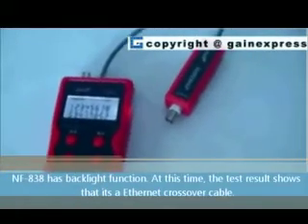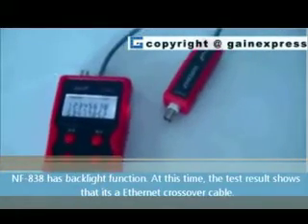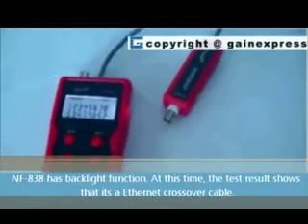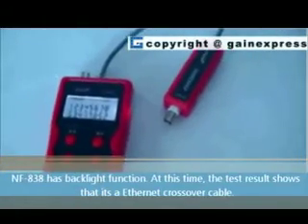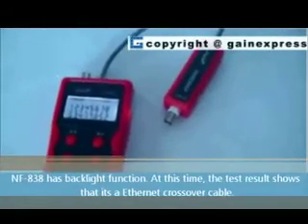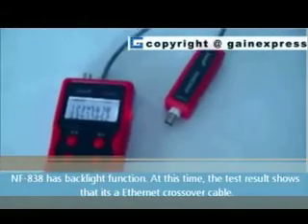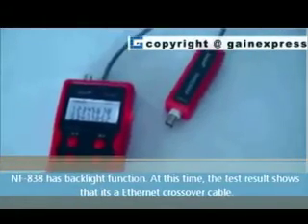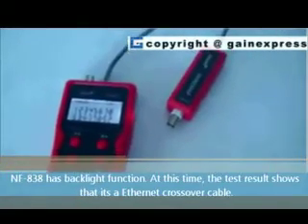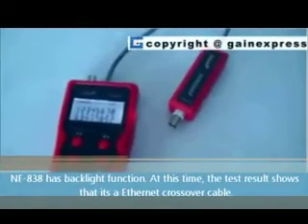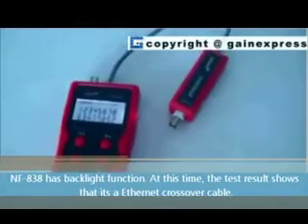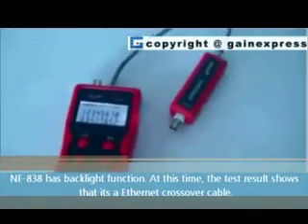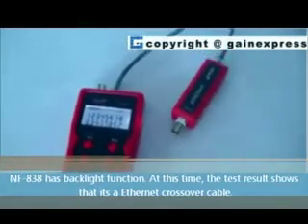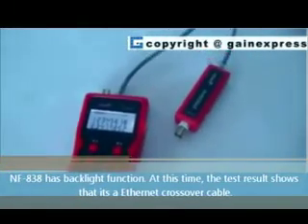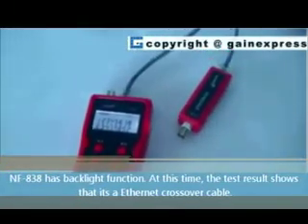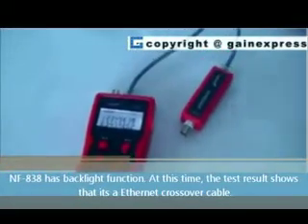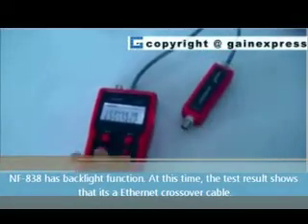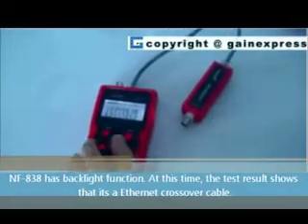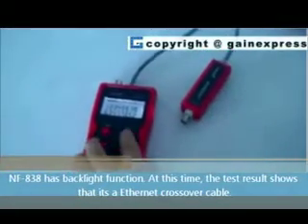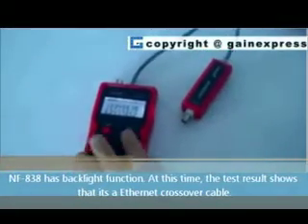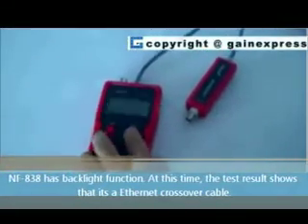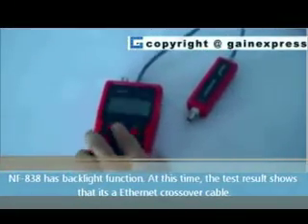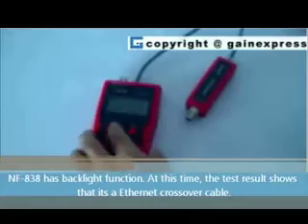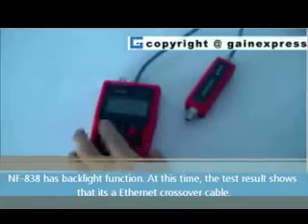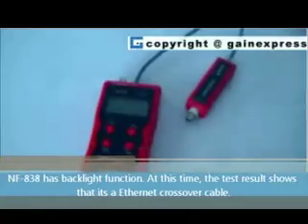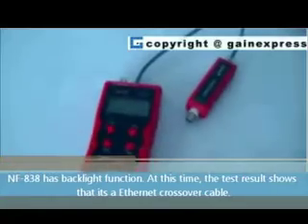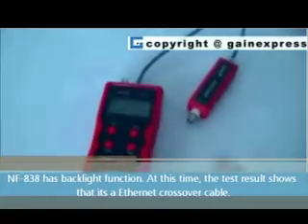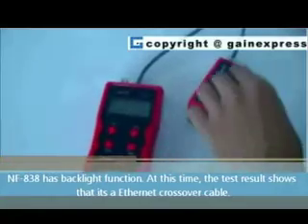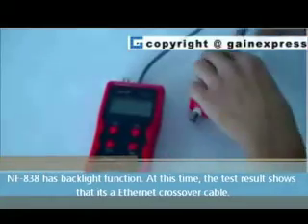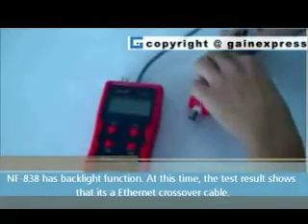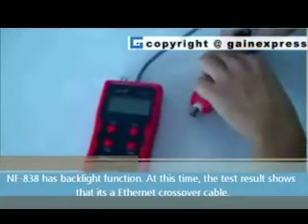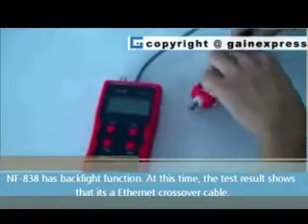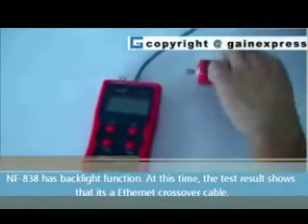NFA38 has a backlight function. At this time, the test result shows that it's an ethernet crossover cable.